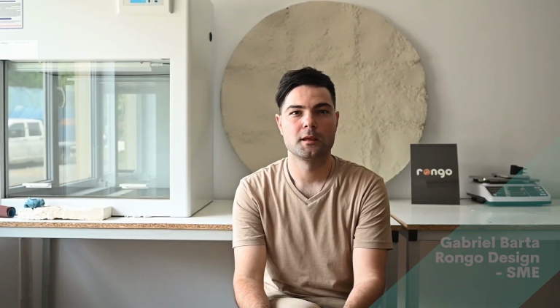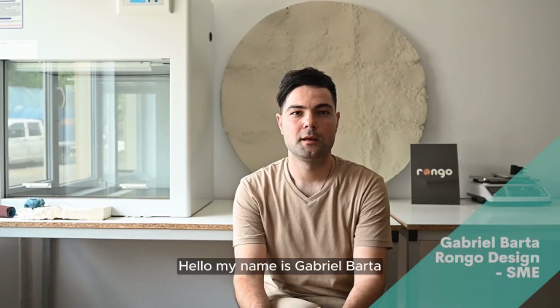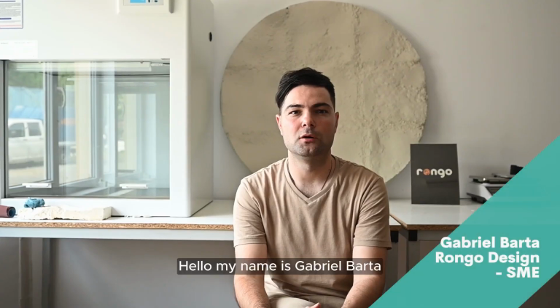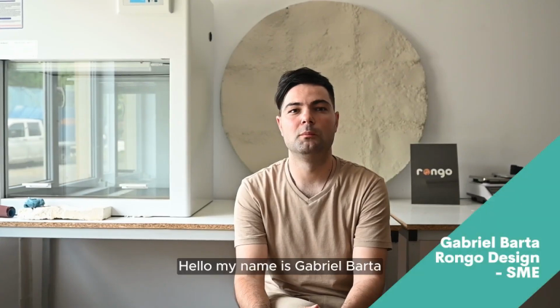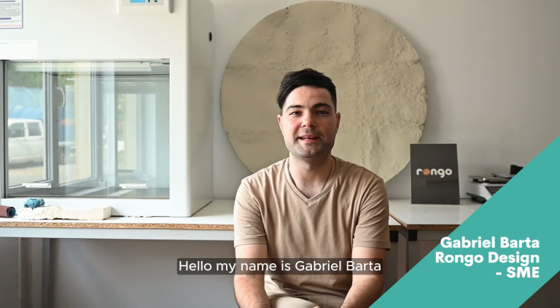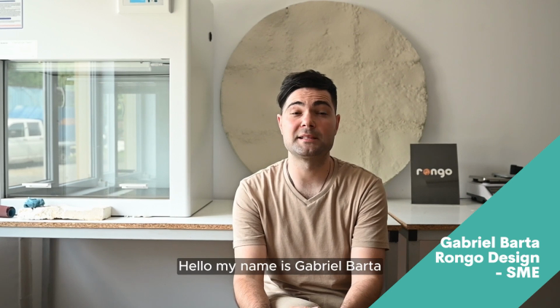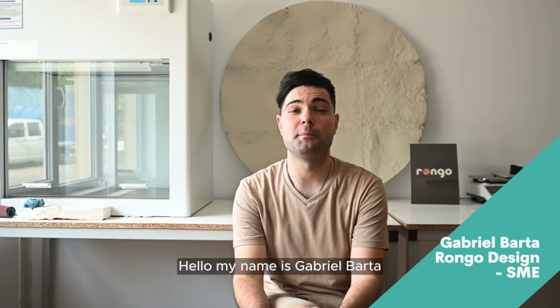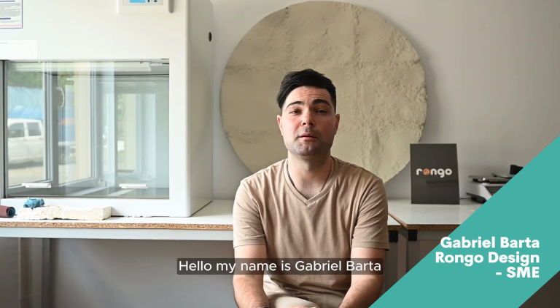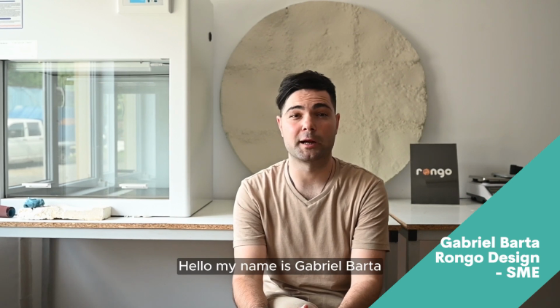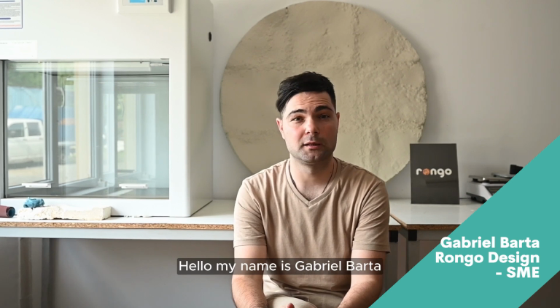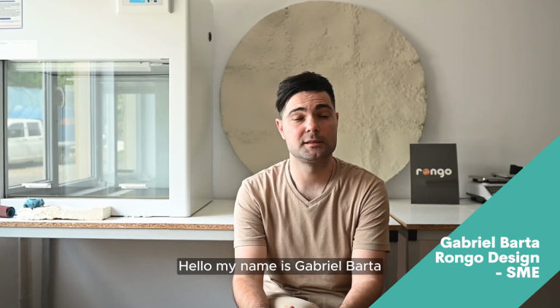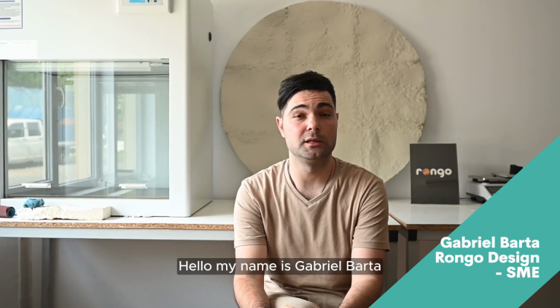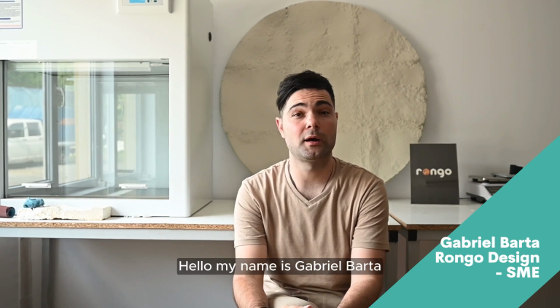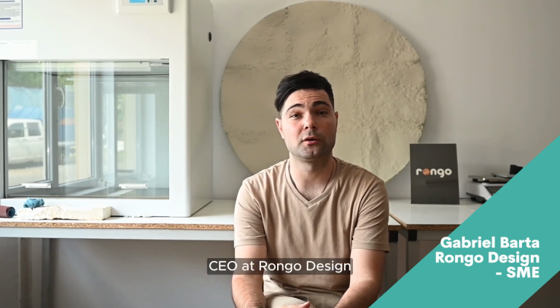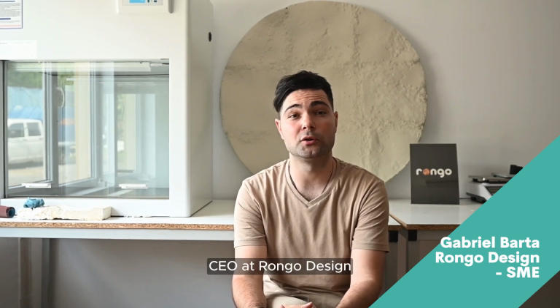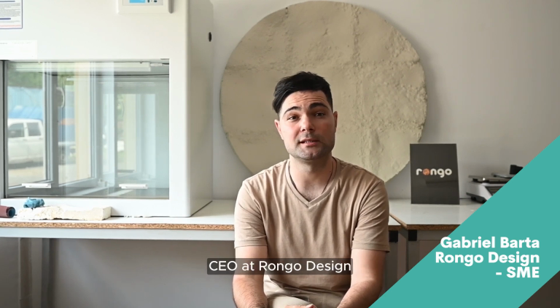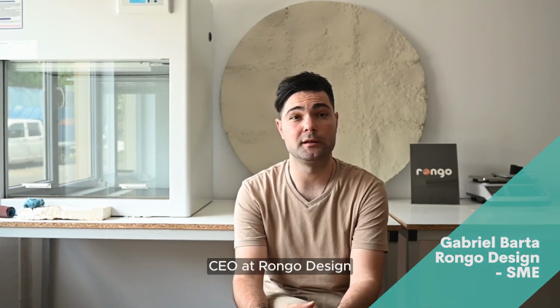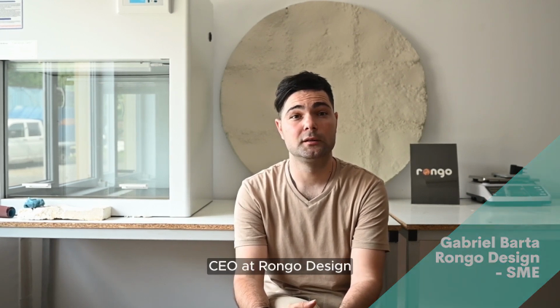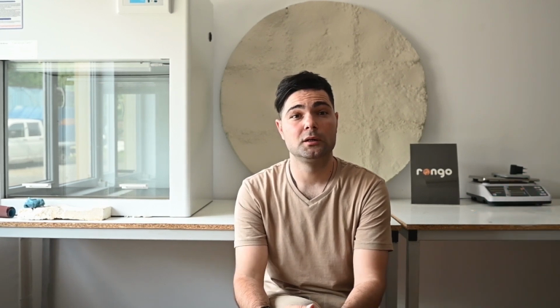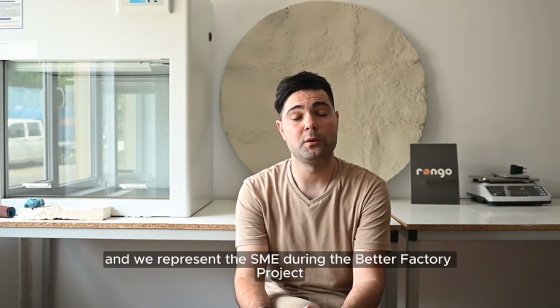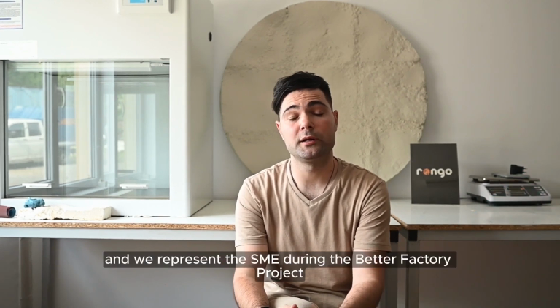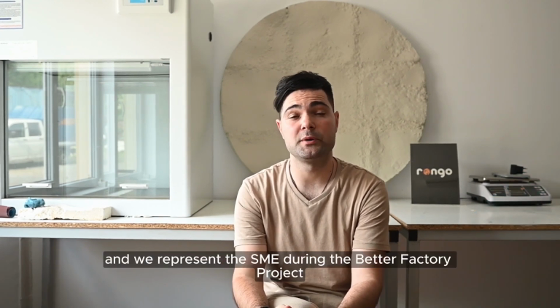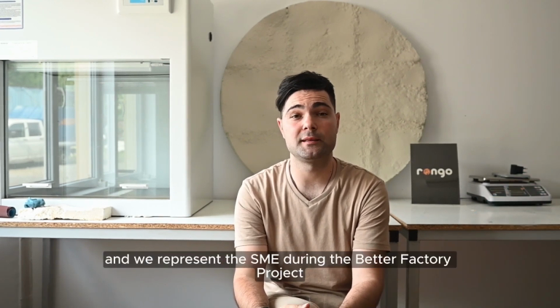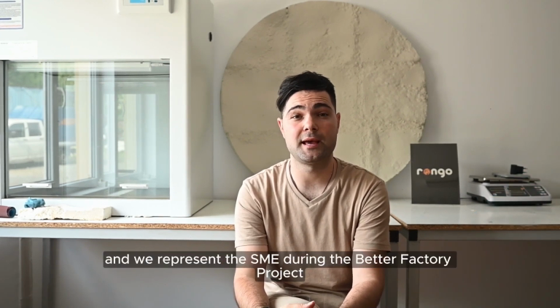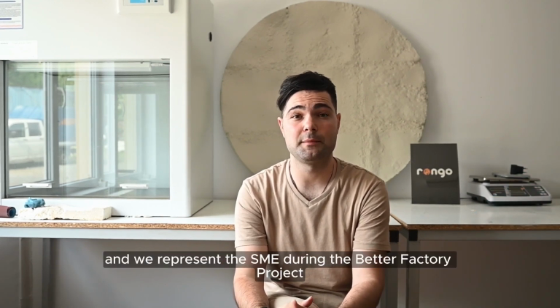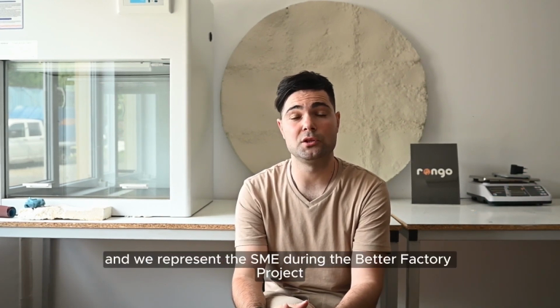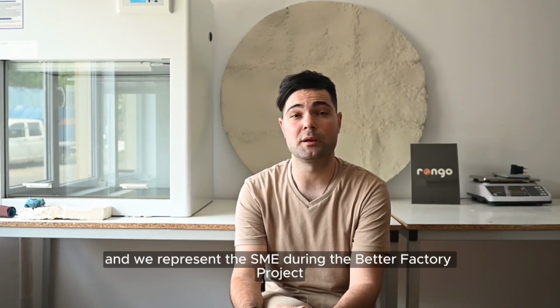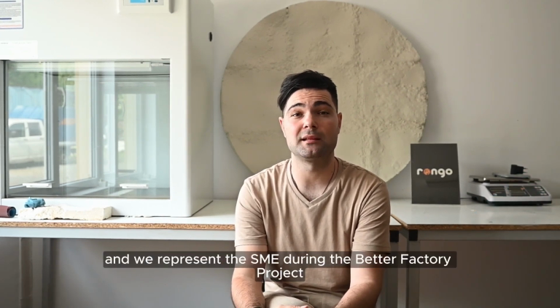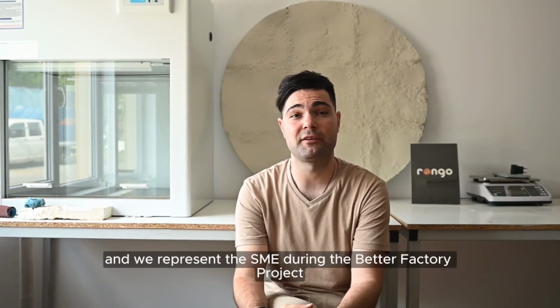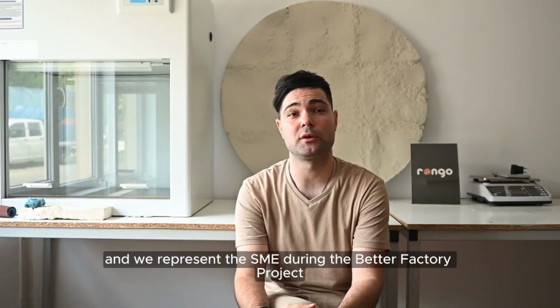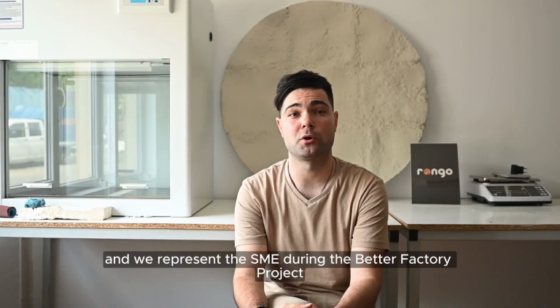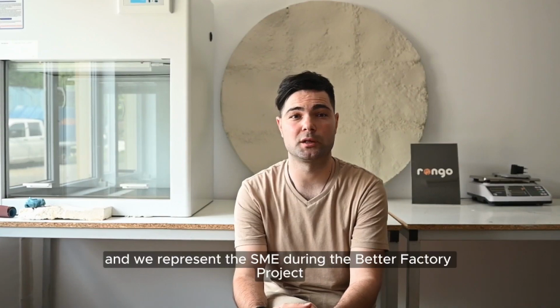Hello, my name is Gabriel Barta, CEO at Rombo Design, and we represent the SME during the BetterFactory project.